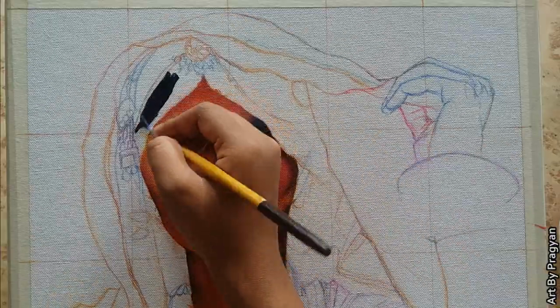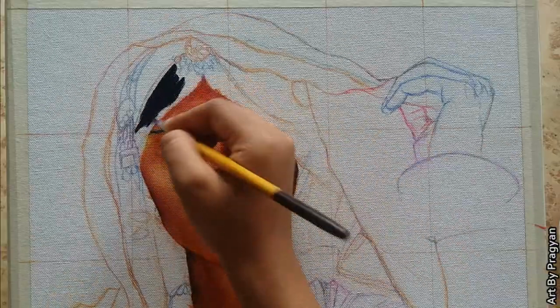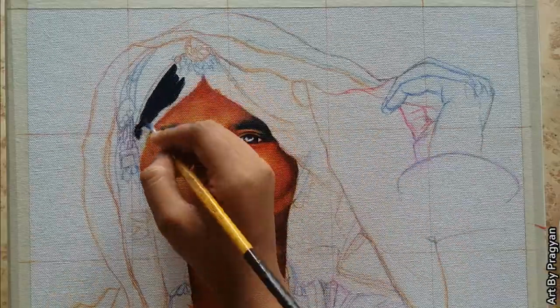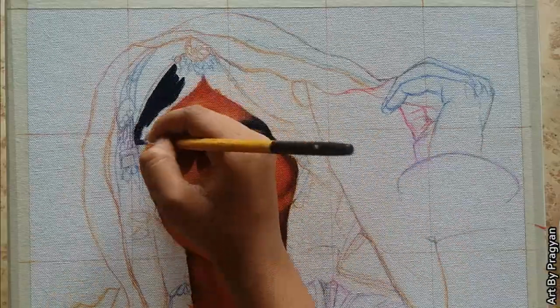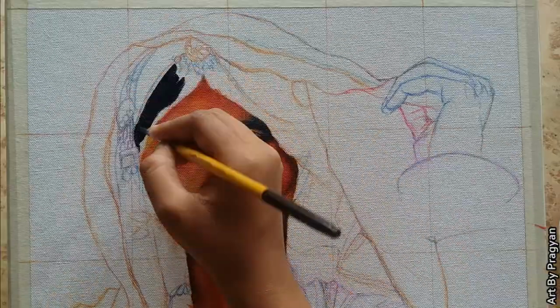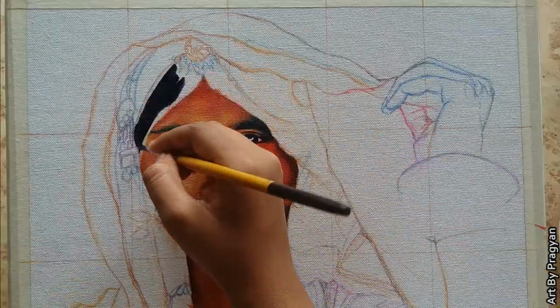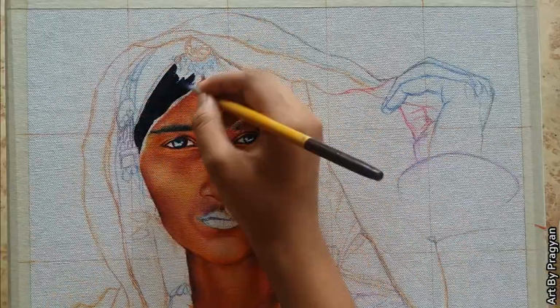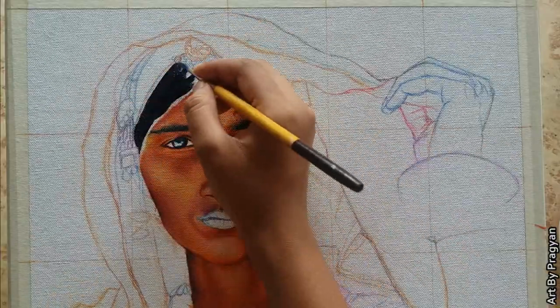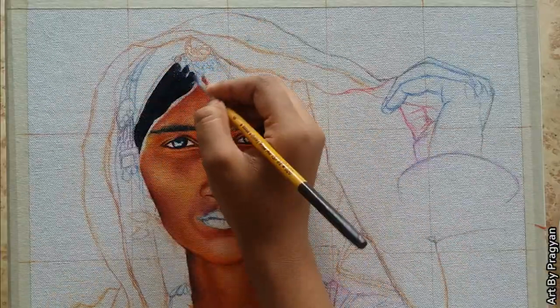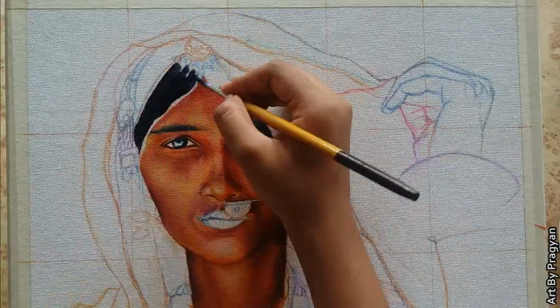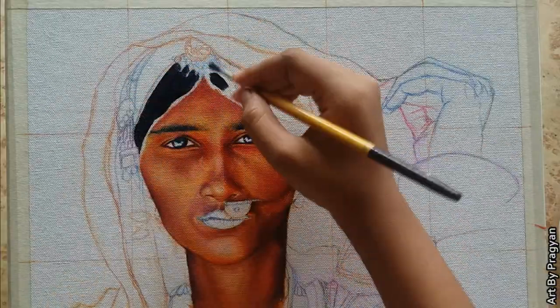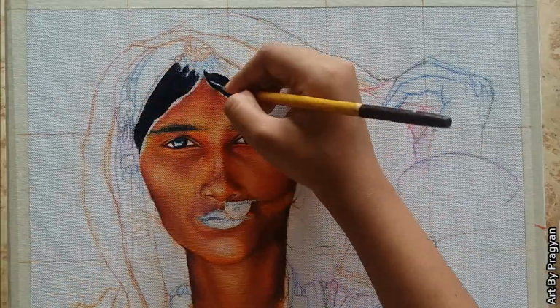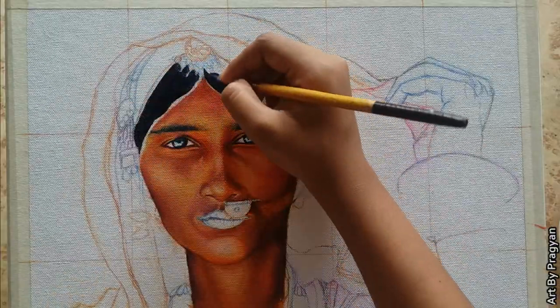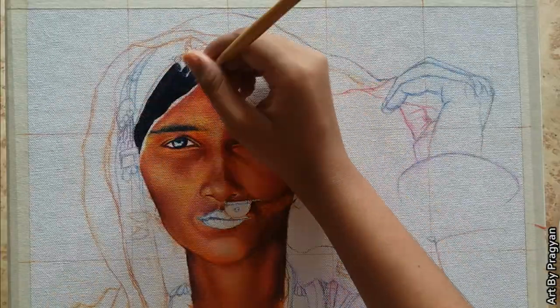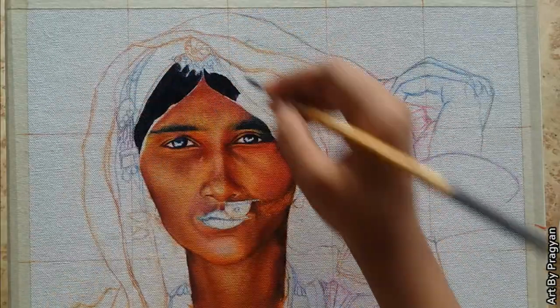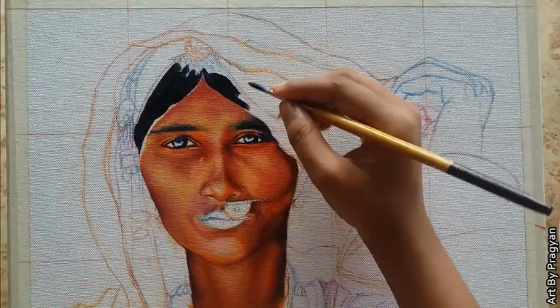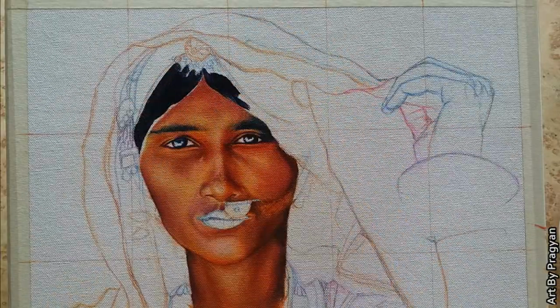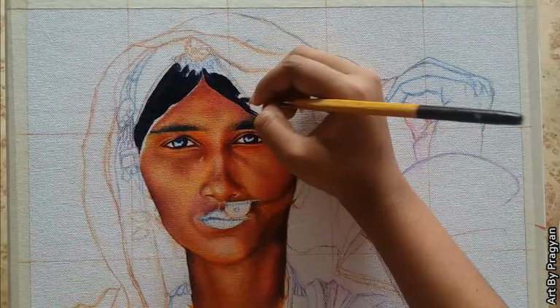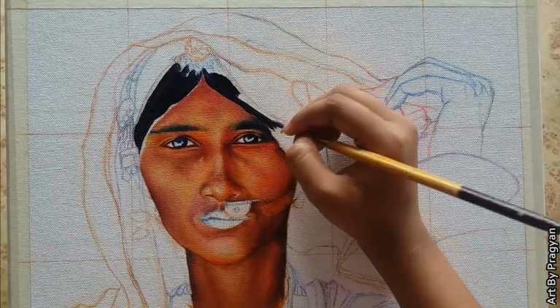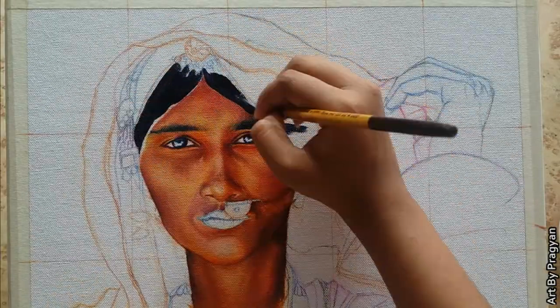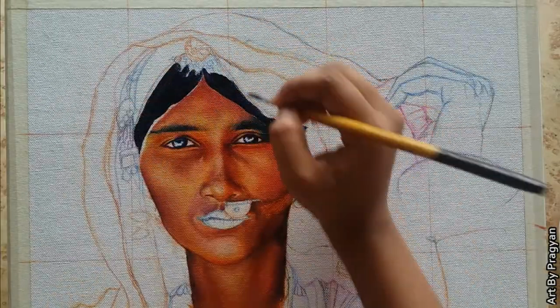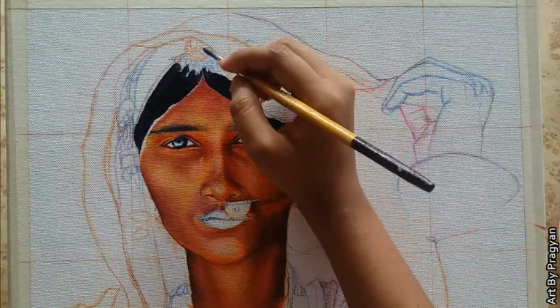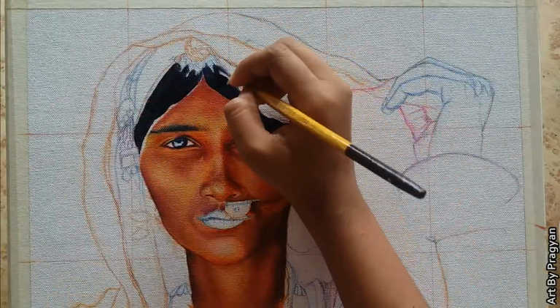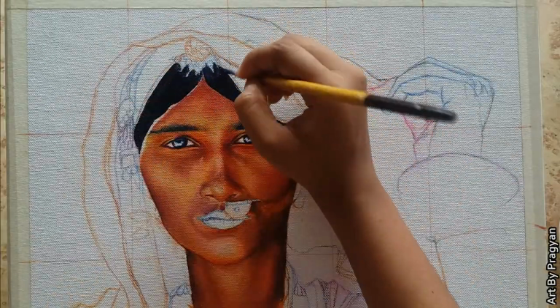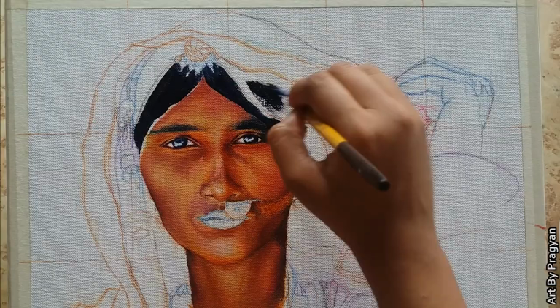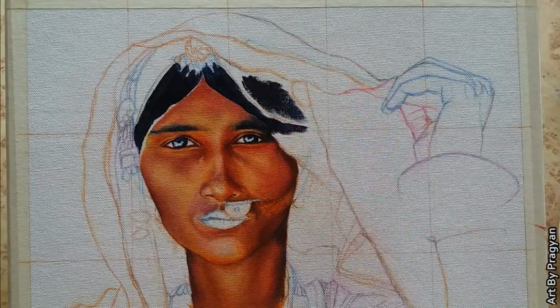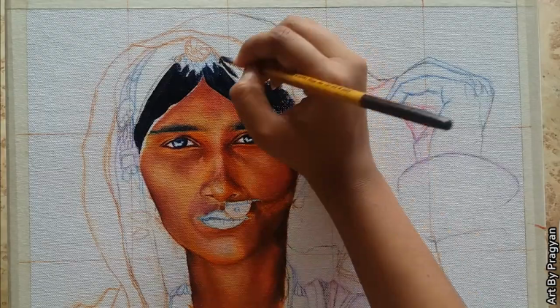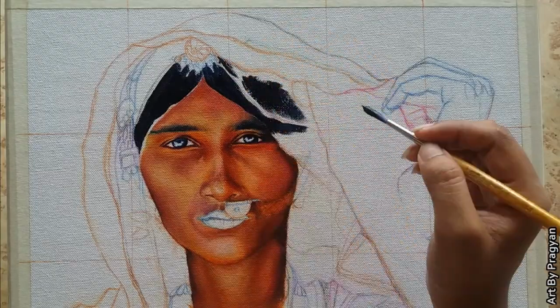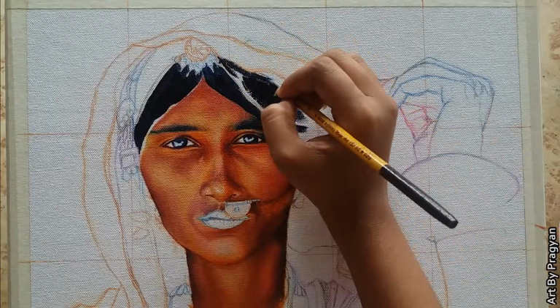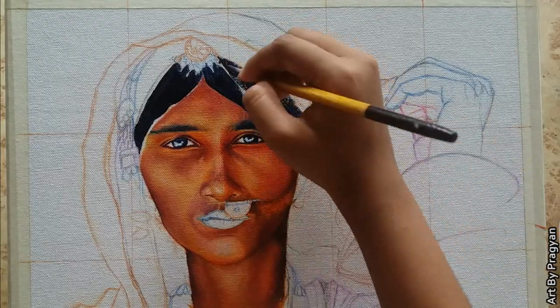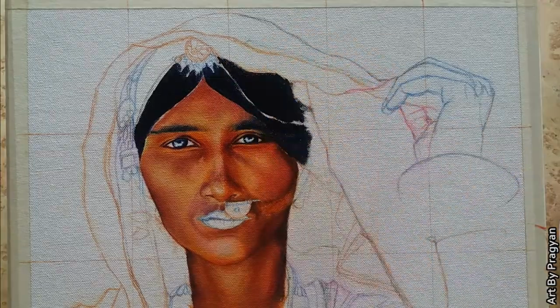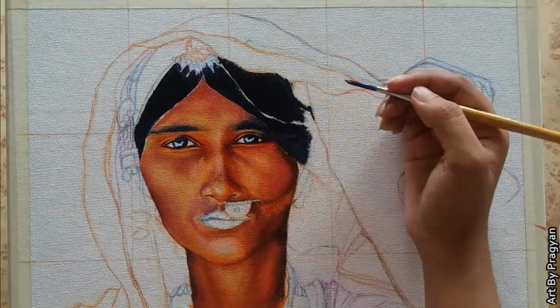For the hair, I have mixed a small amount of black with prussian blue and deep magenta.